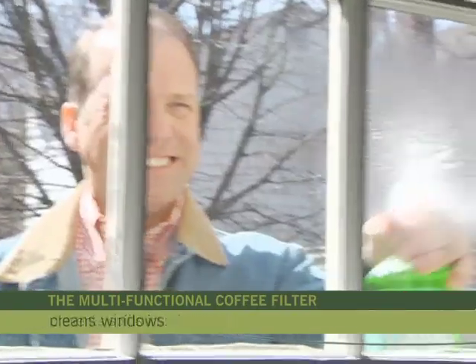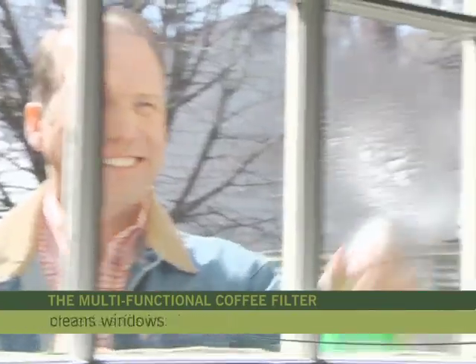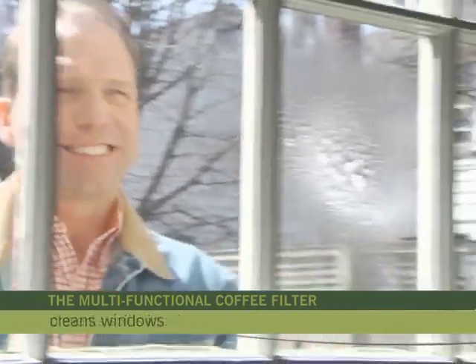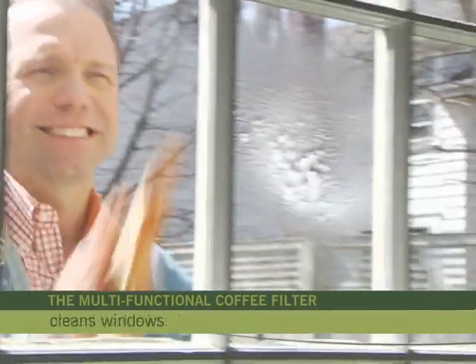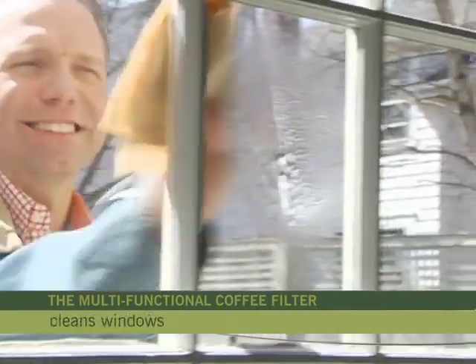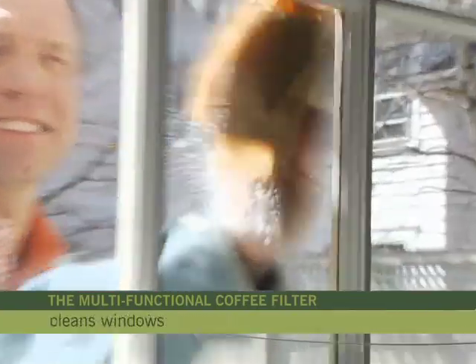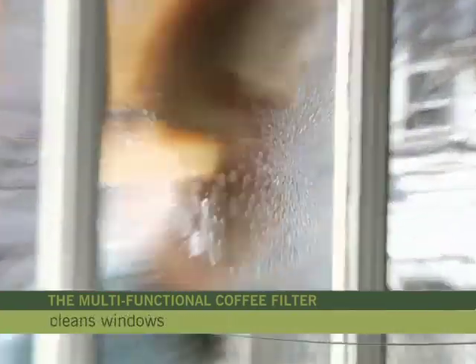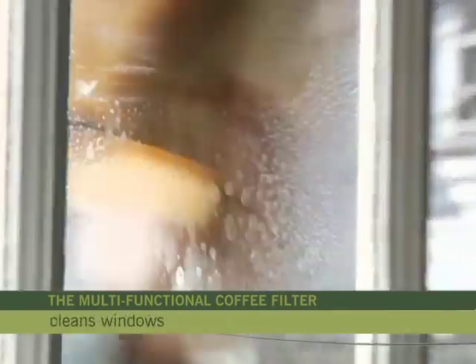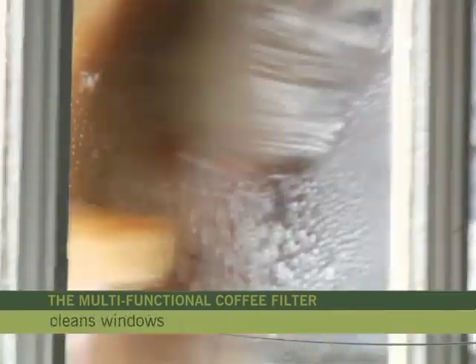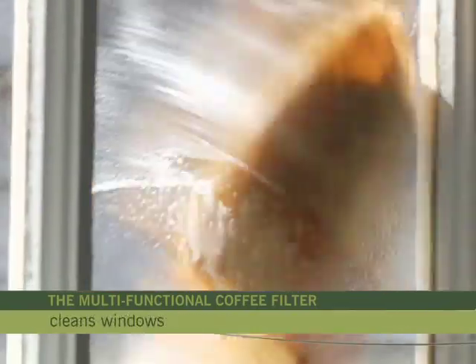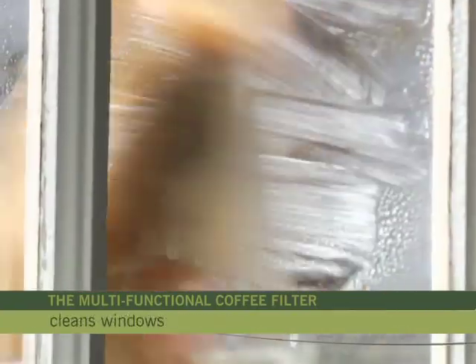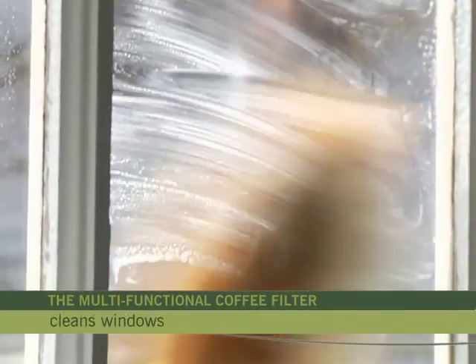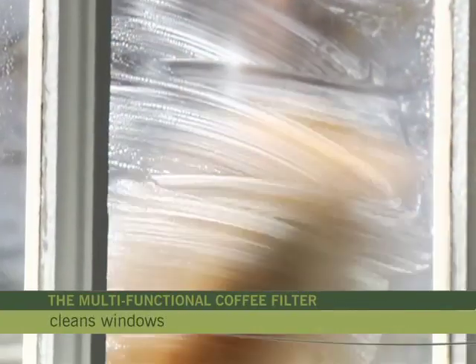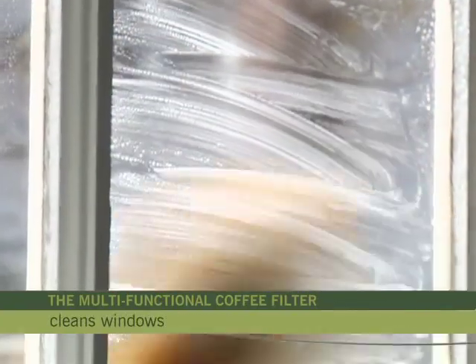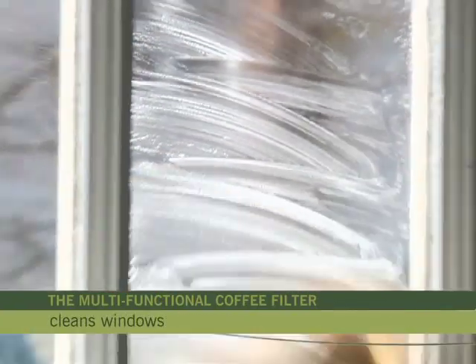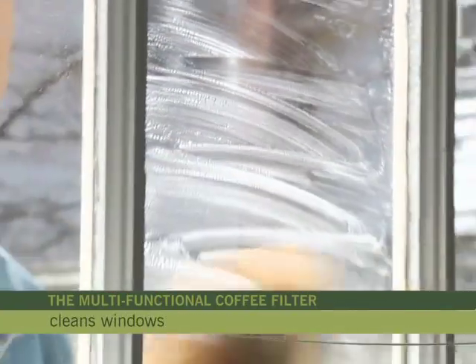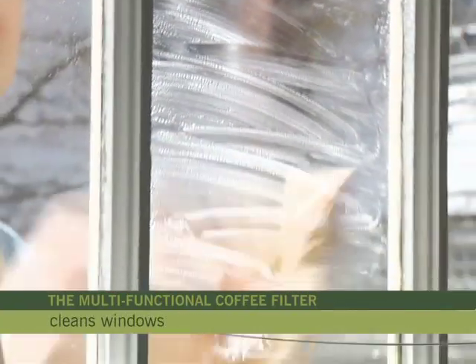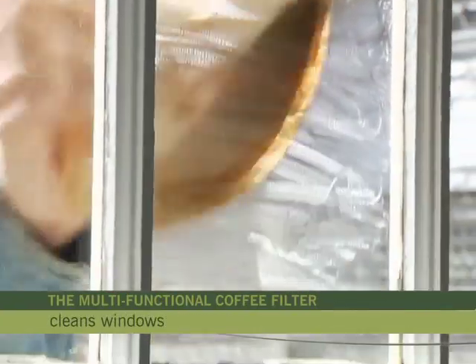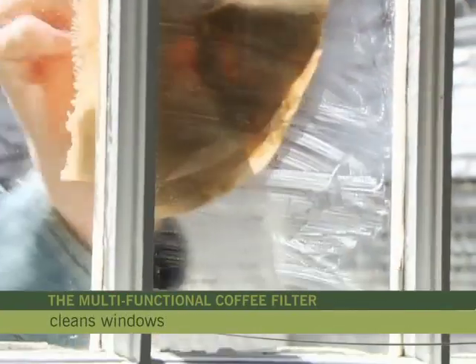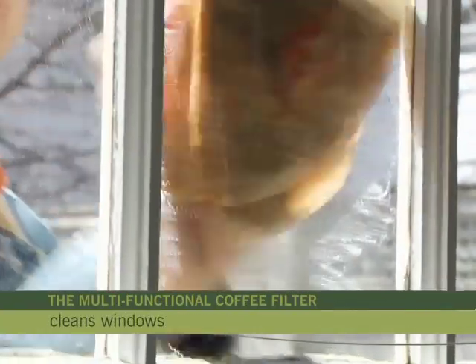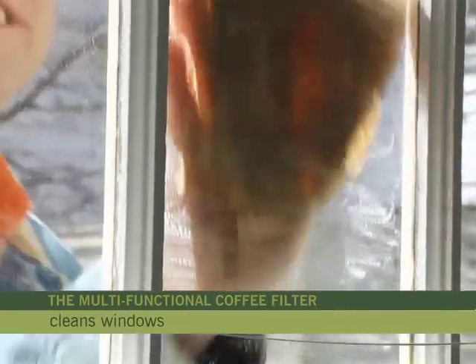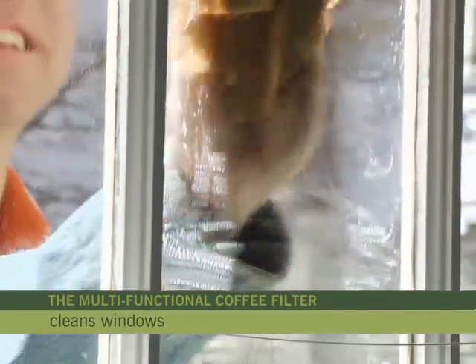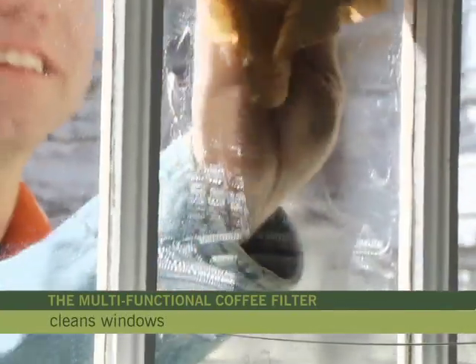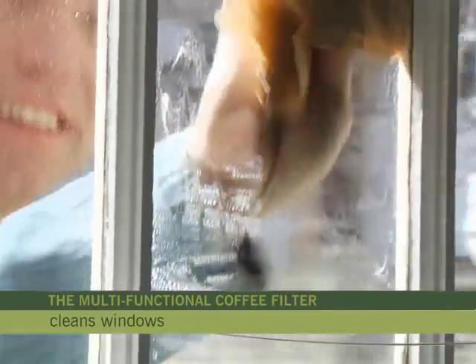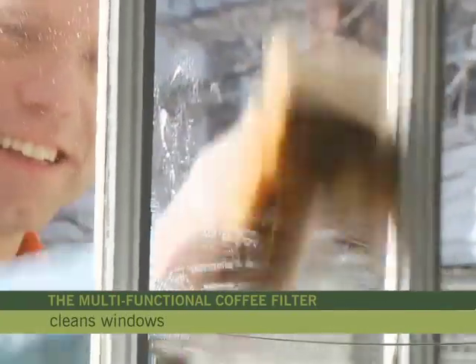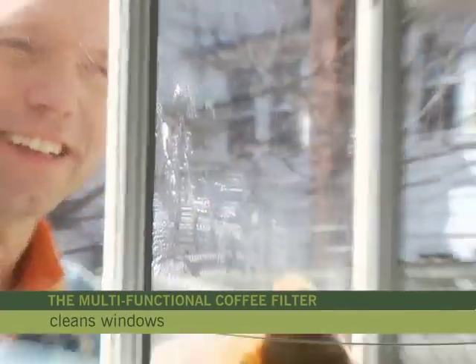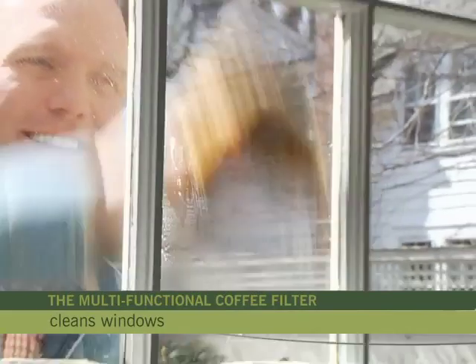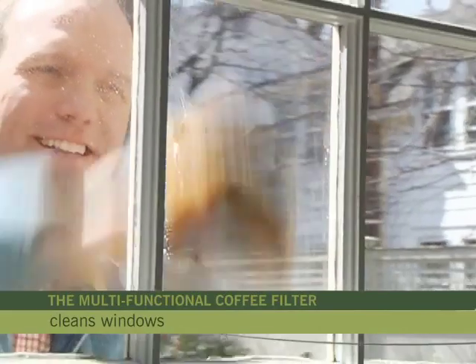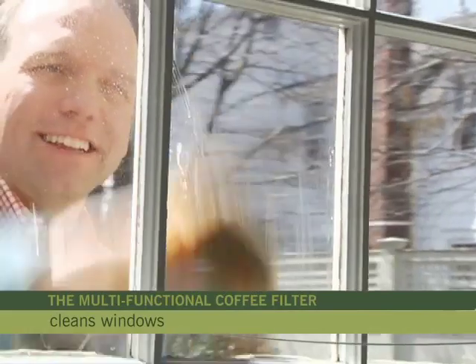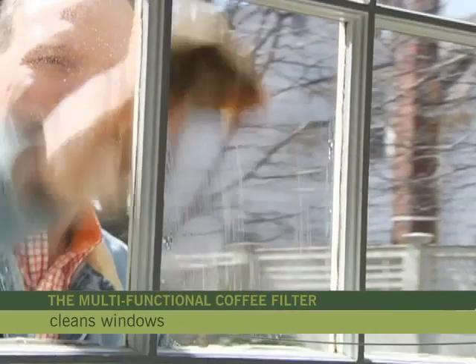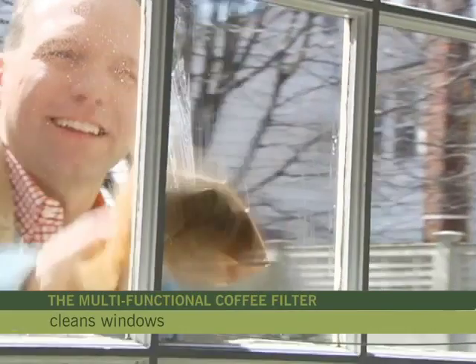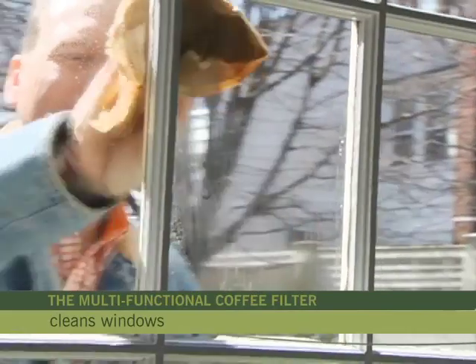Clean windows and mirrors. Coffee filters are conveniently lint-free and will make windows sparkle.